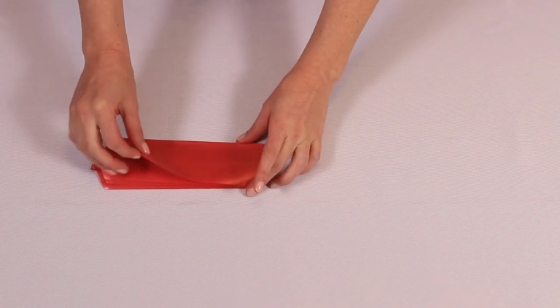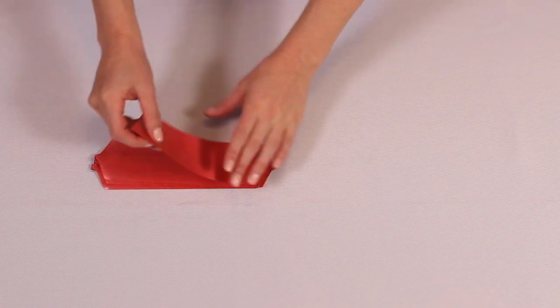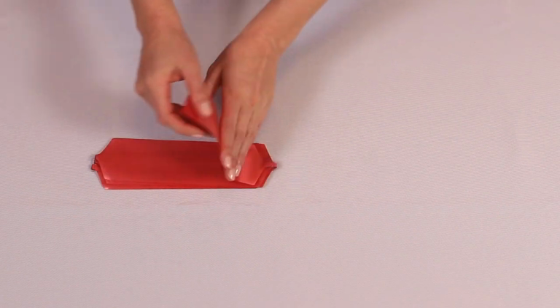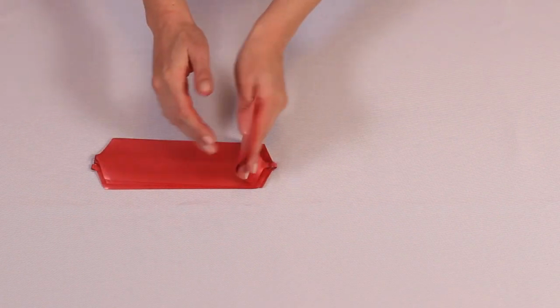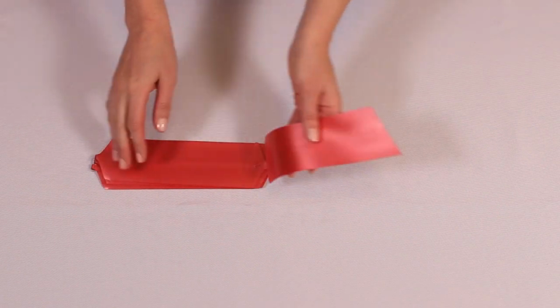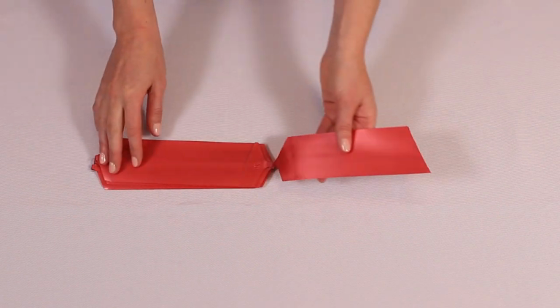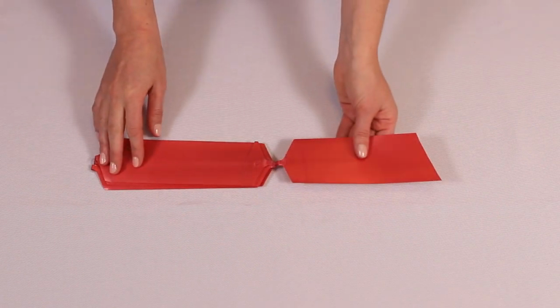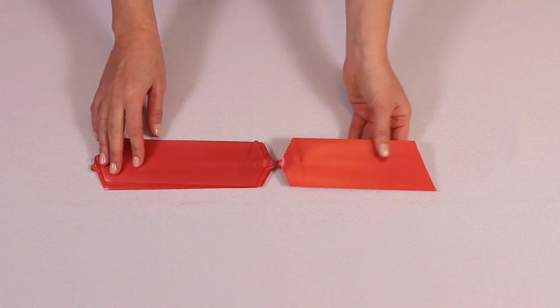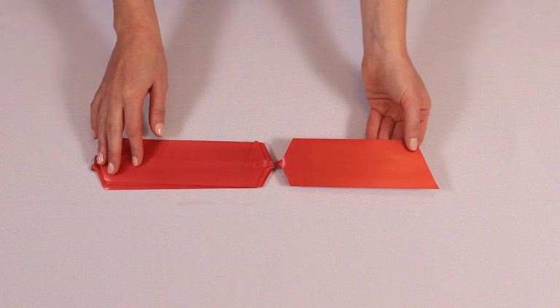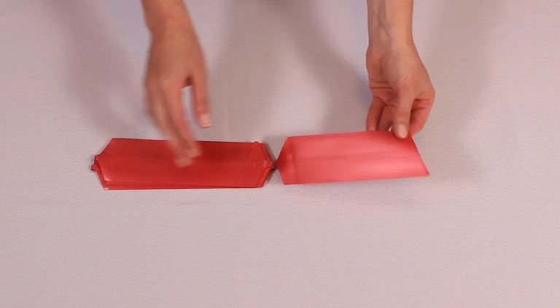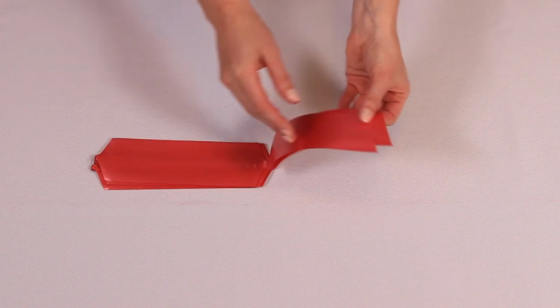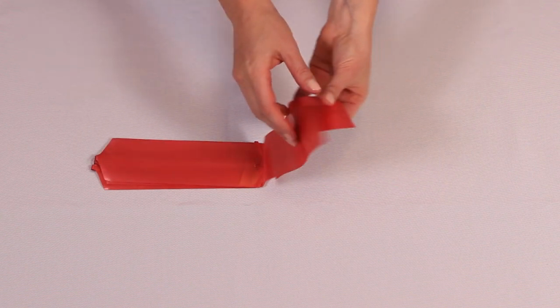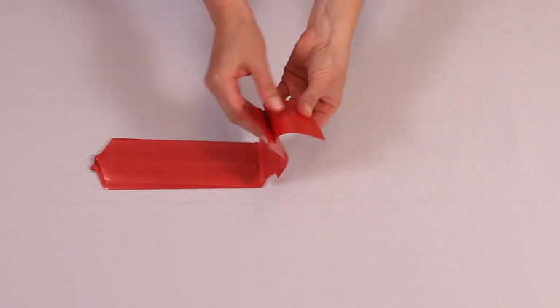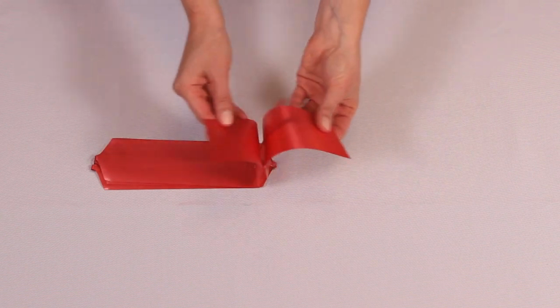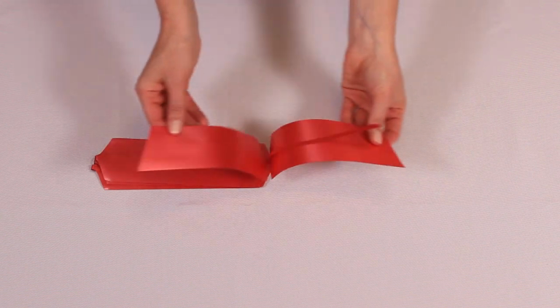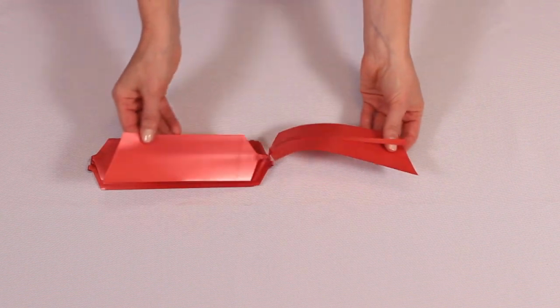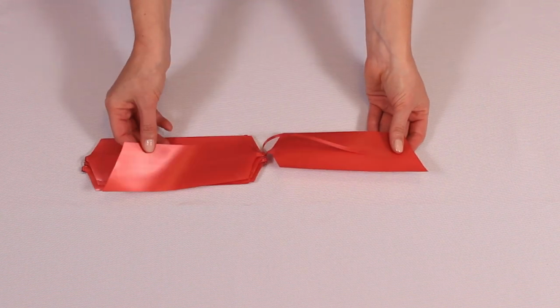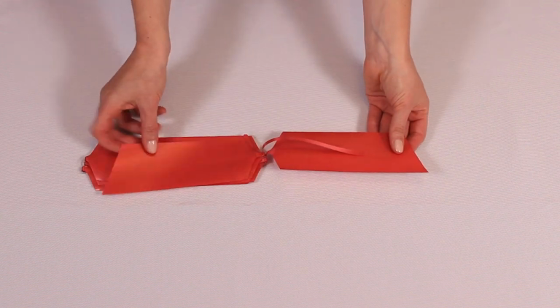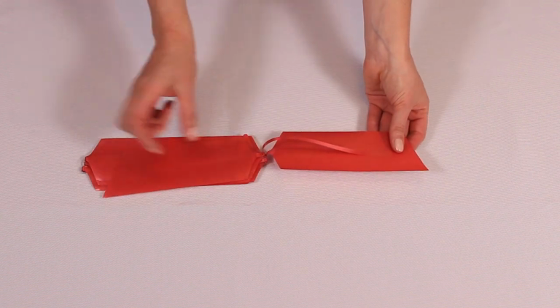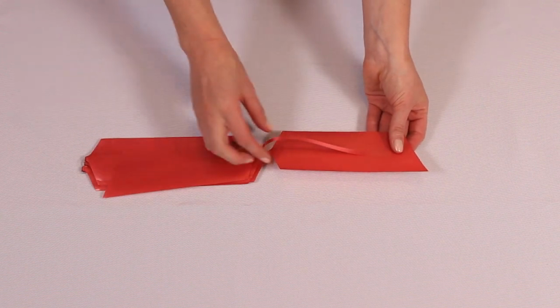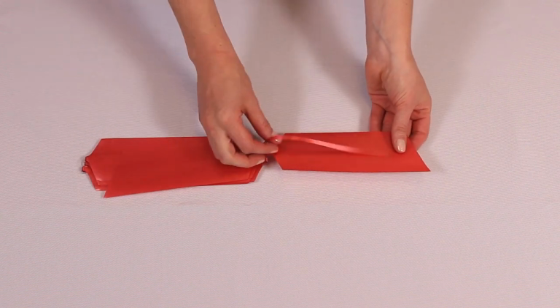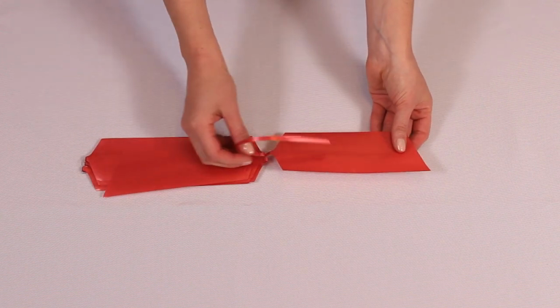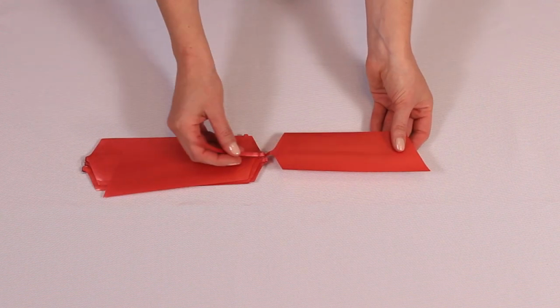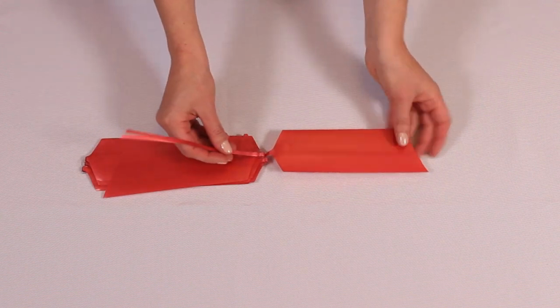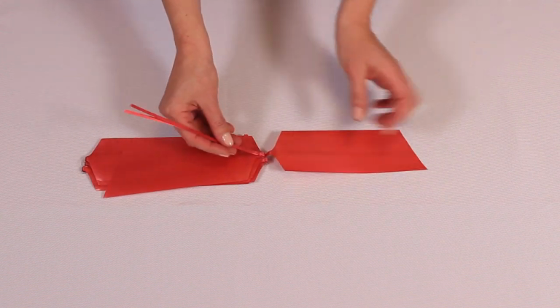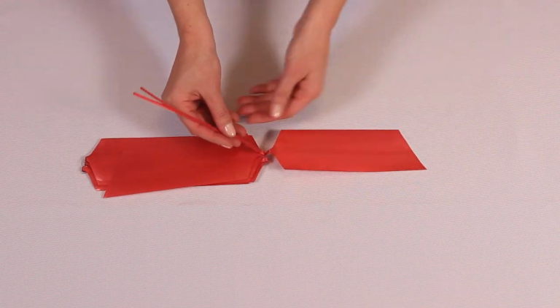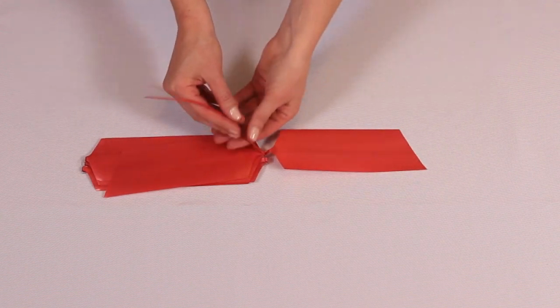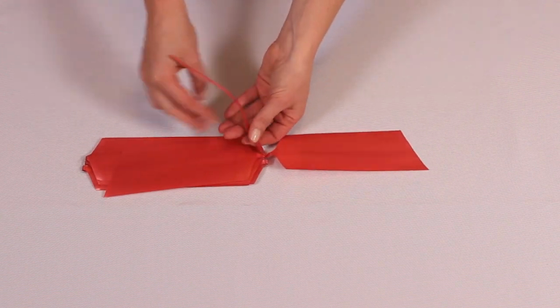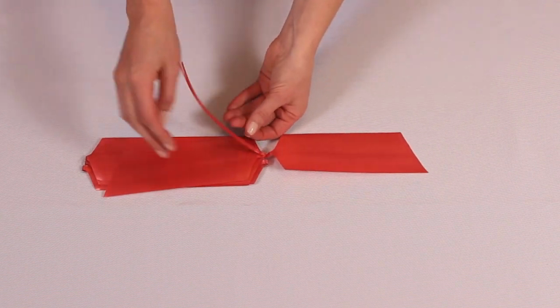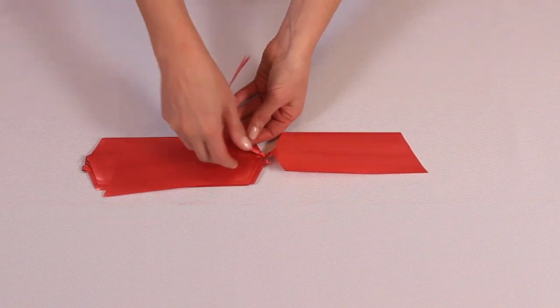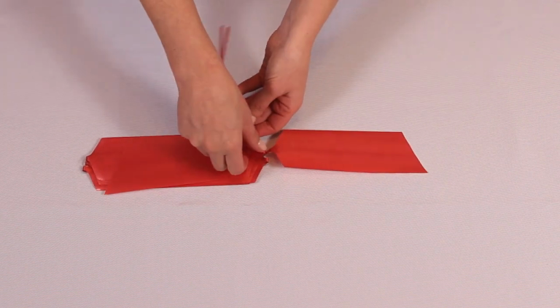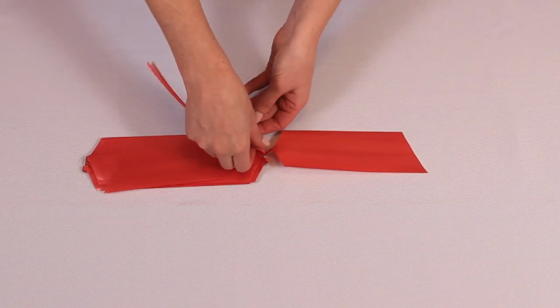The first thing to do is lay the bow flat so that the center pull strings are easily accessible.